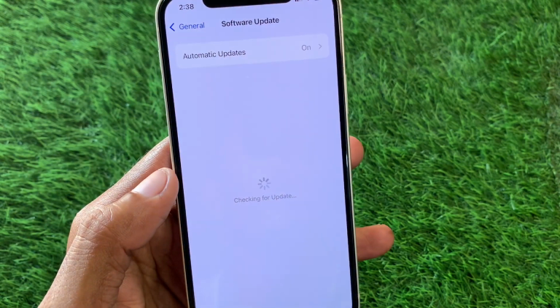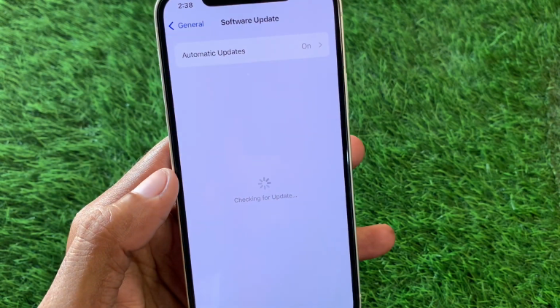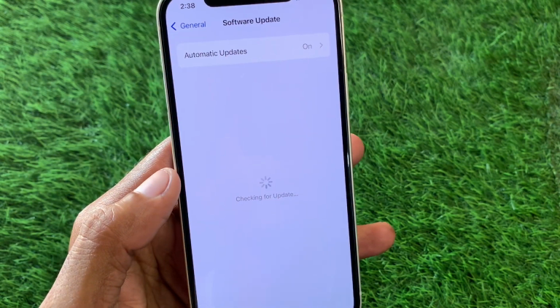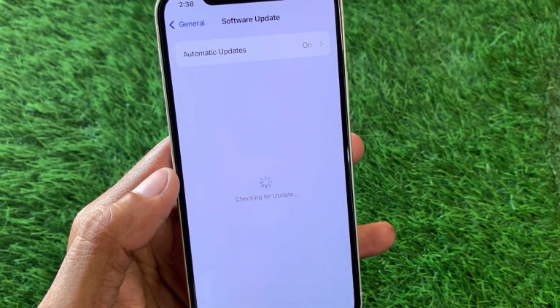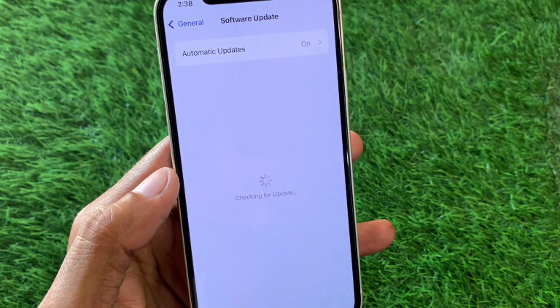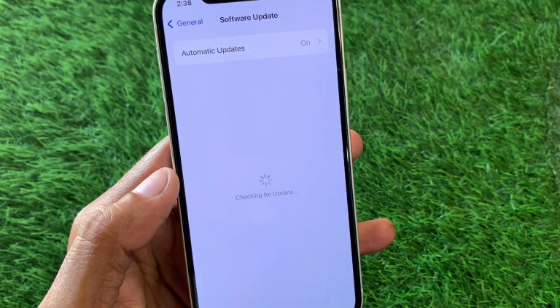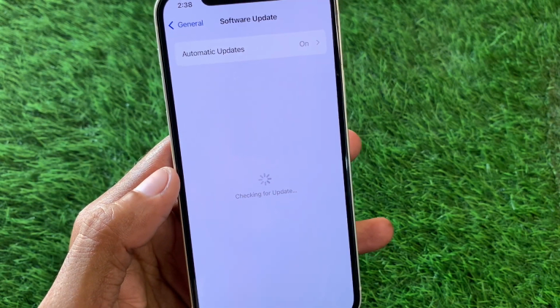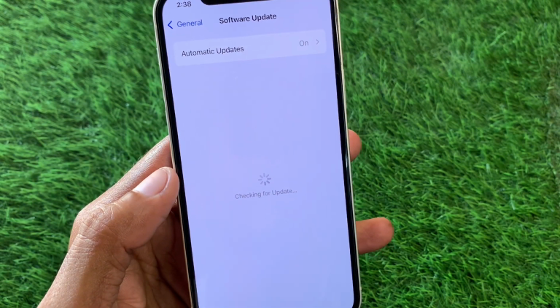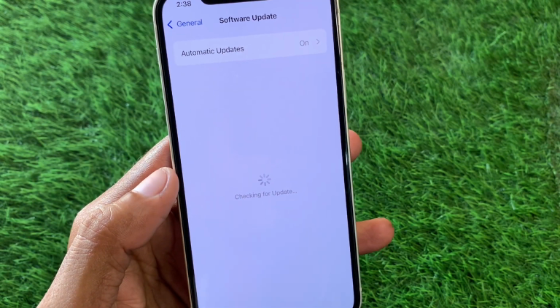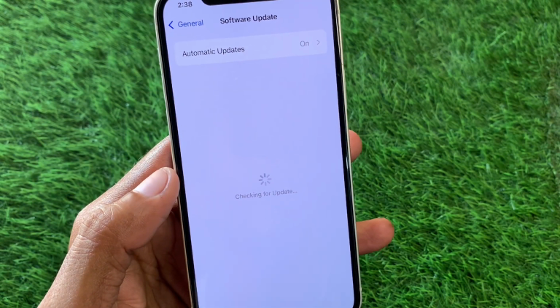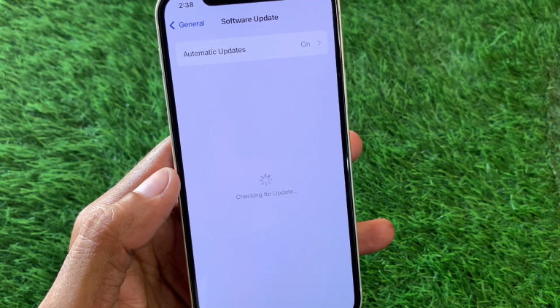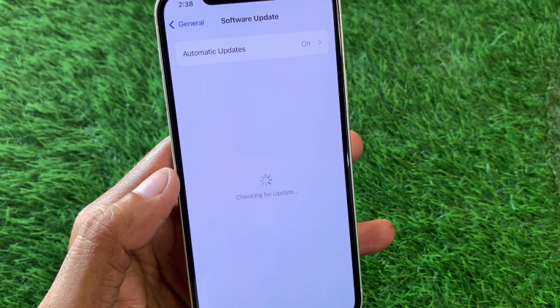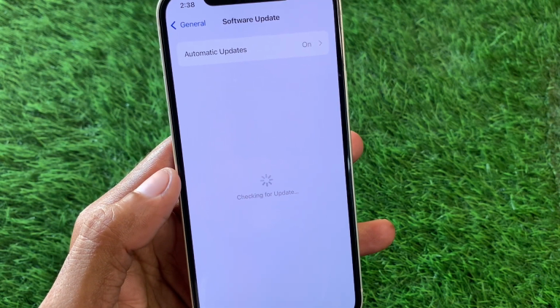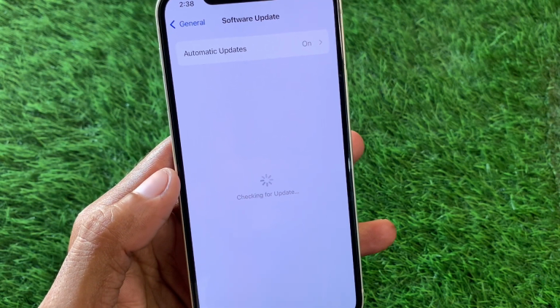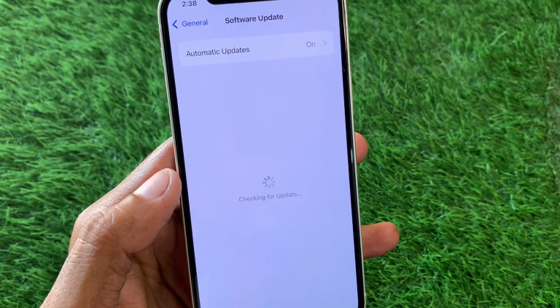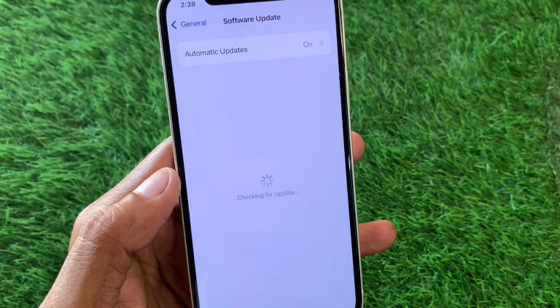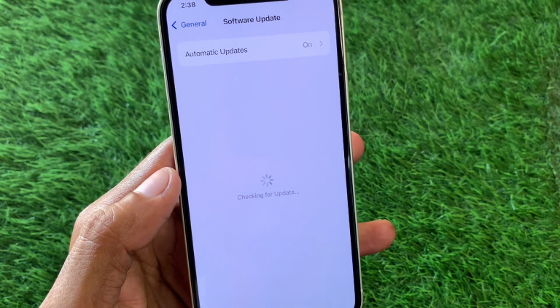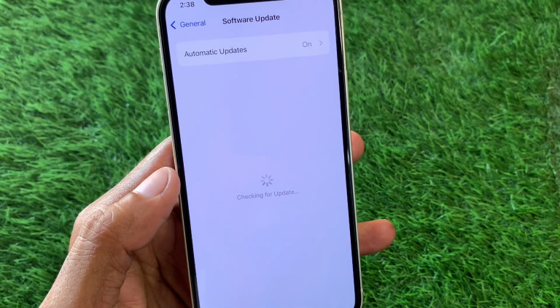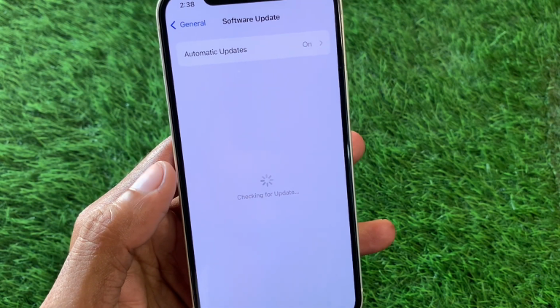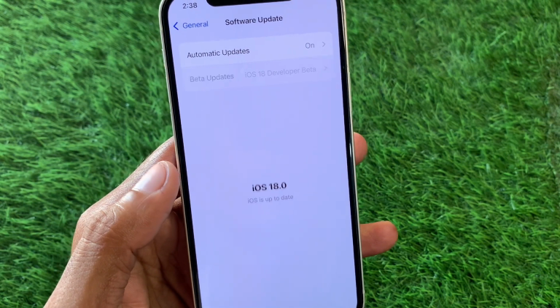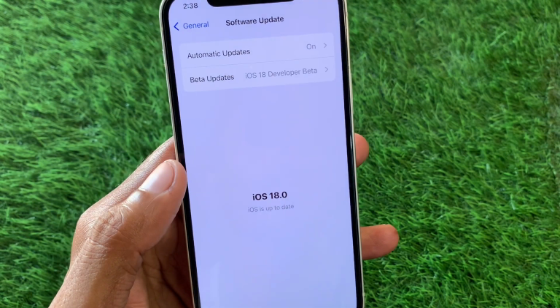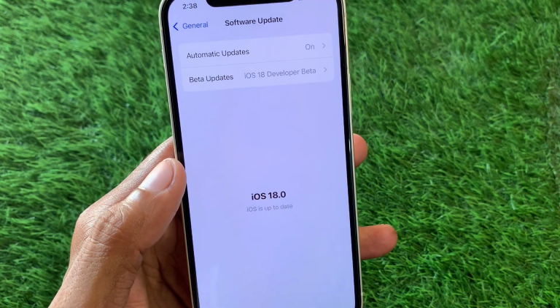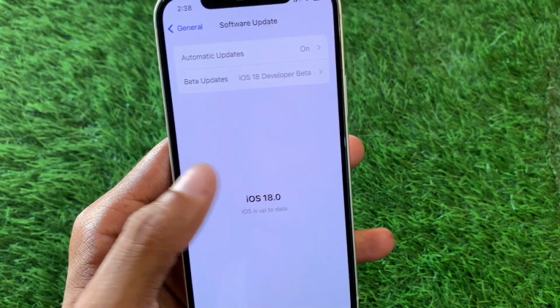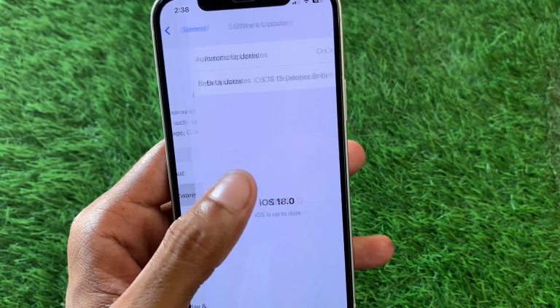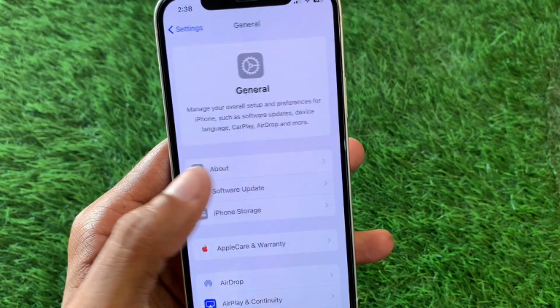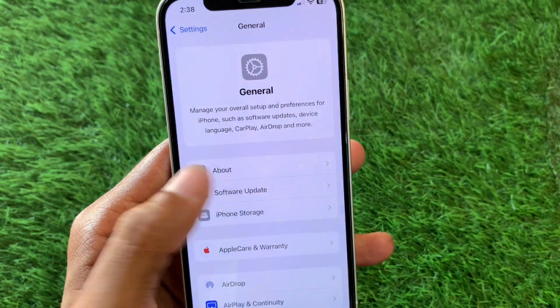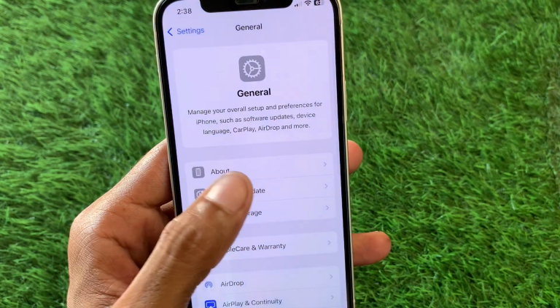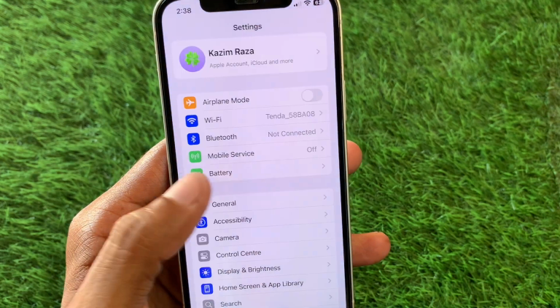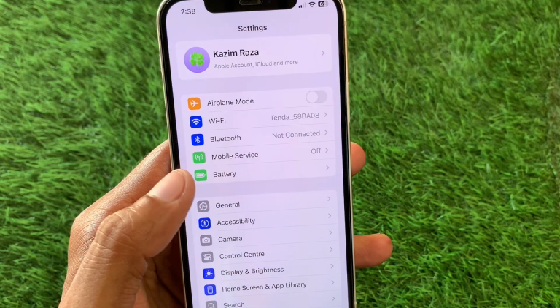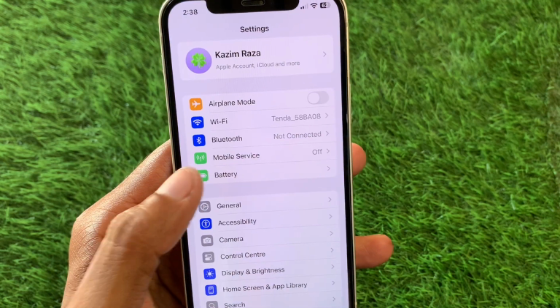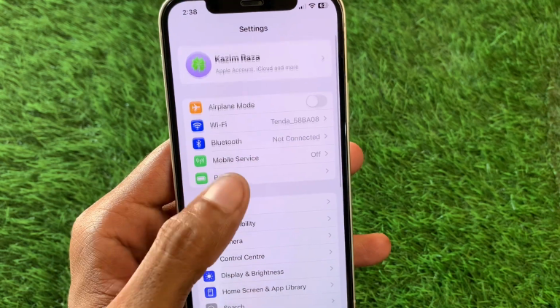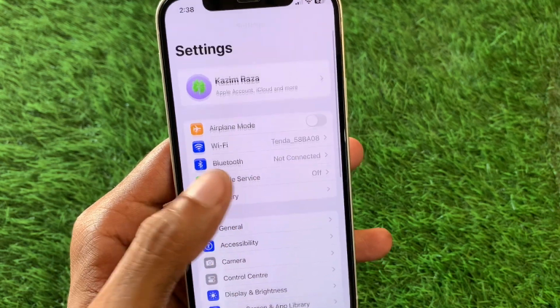Now check for a software update. You need to update your device to the latest iOS version — iOS 18 or later. After doing this, go back.